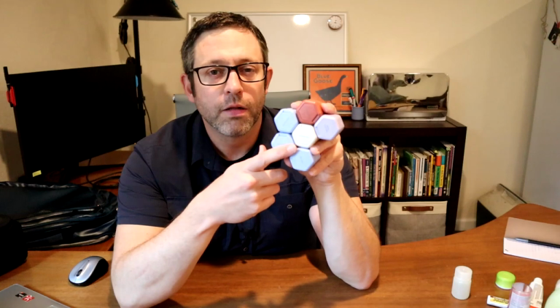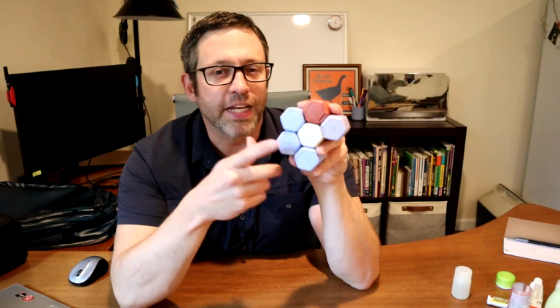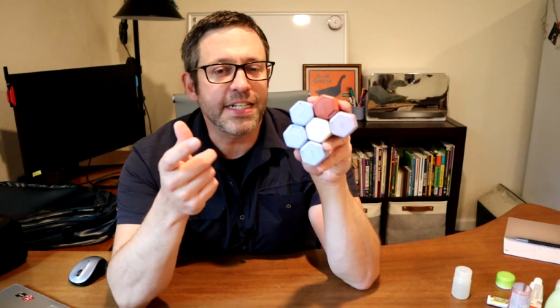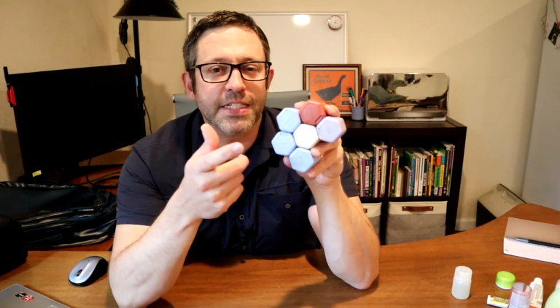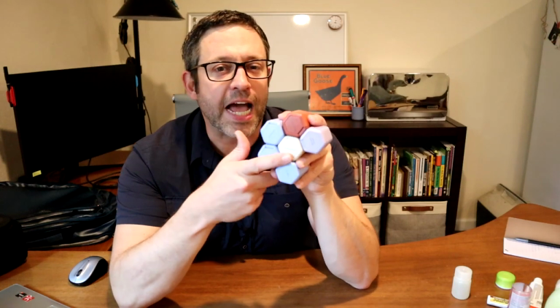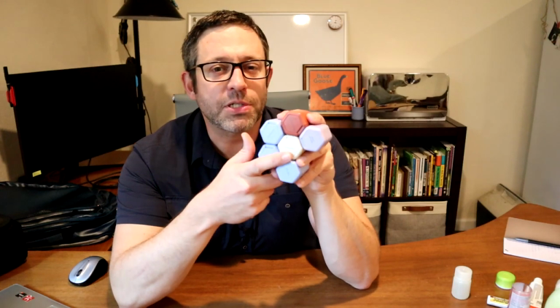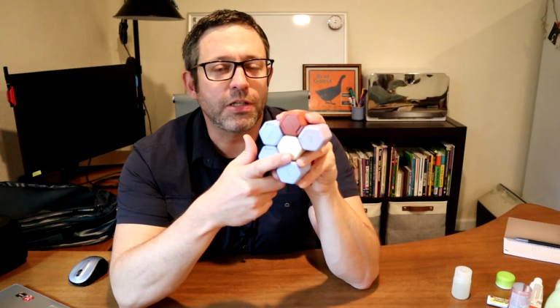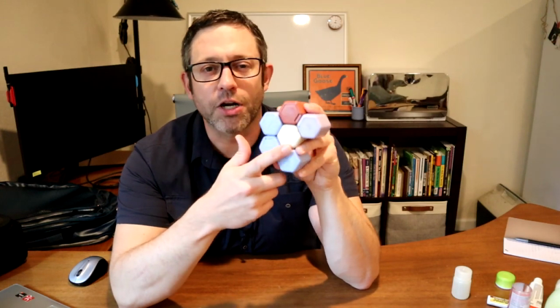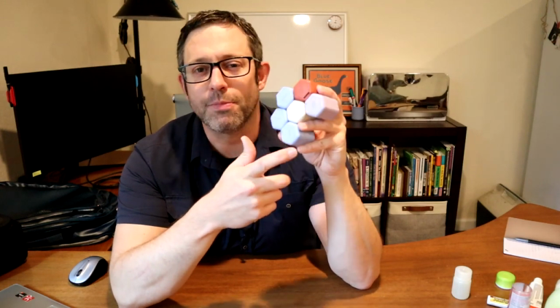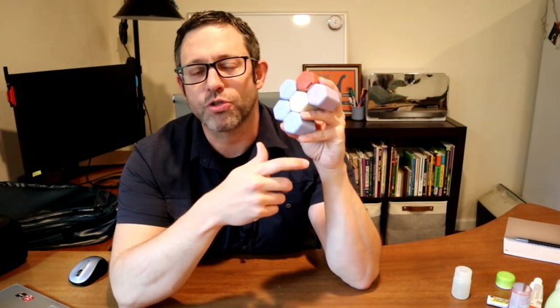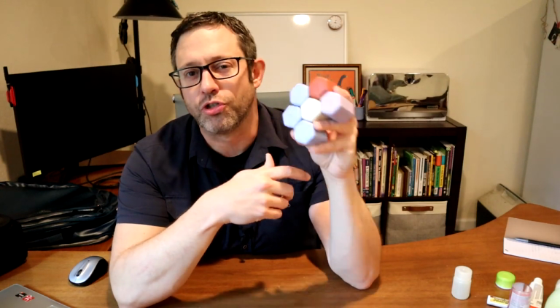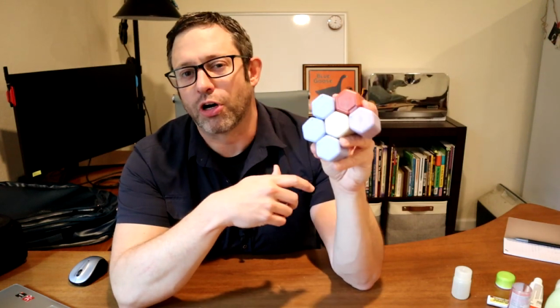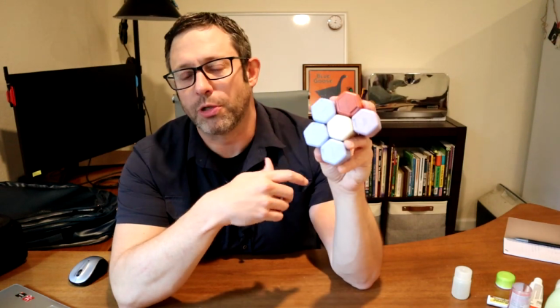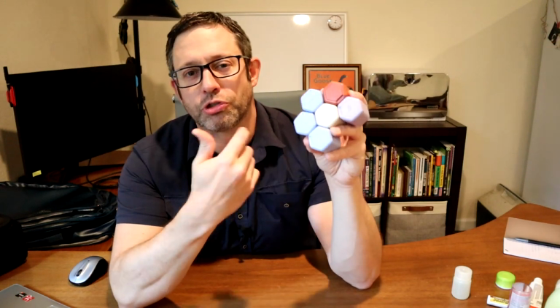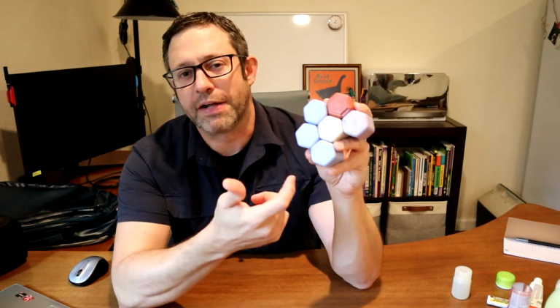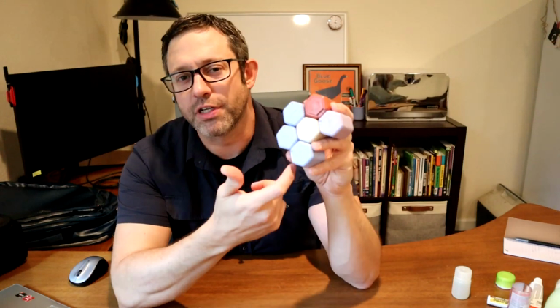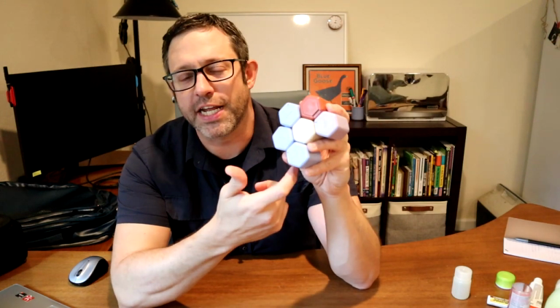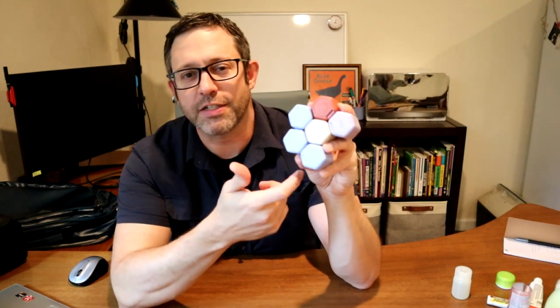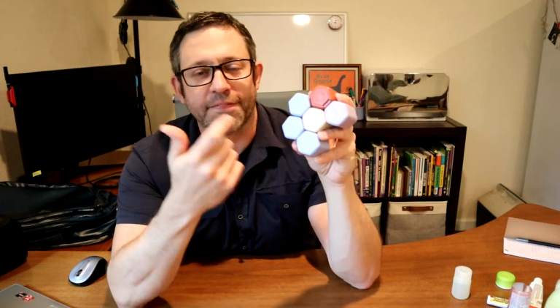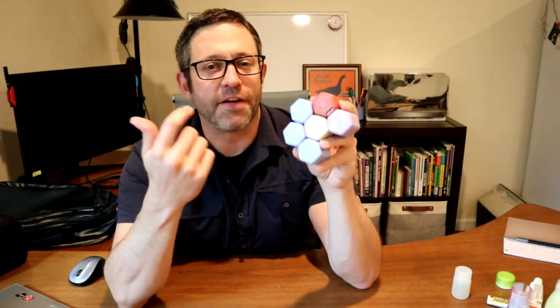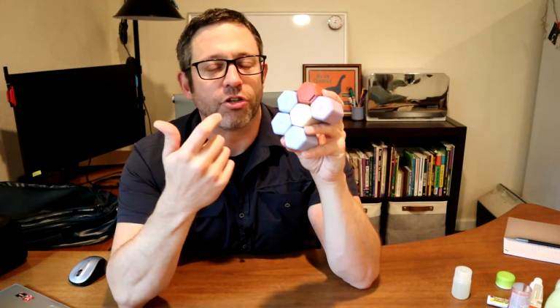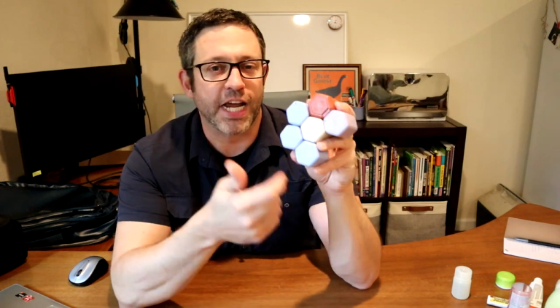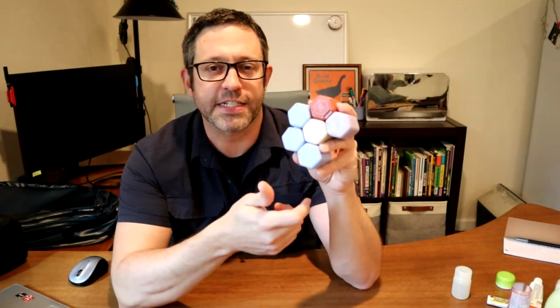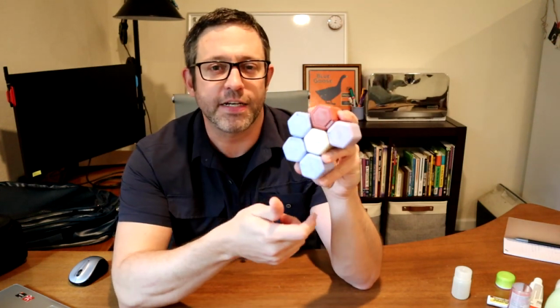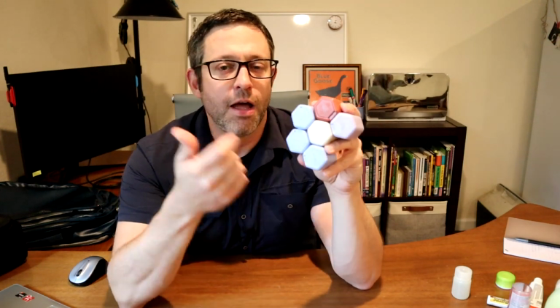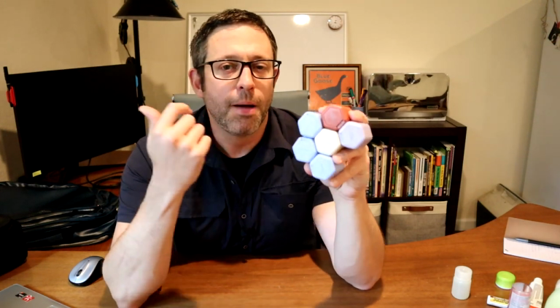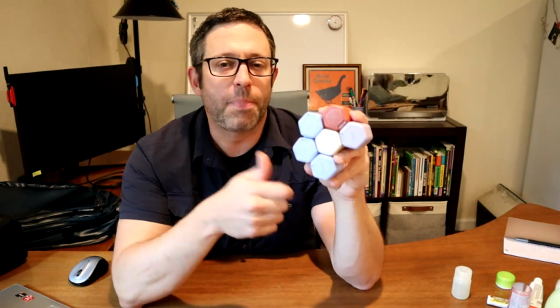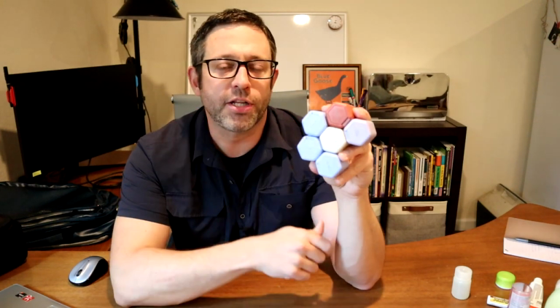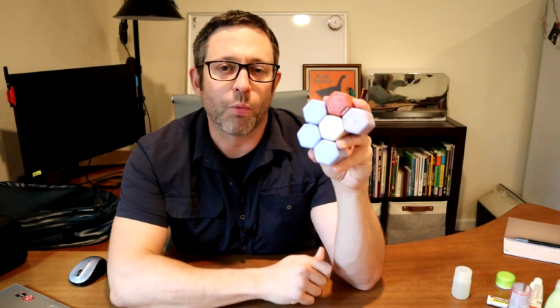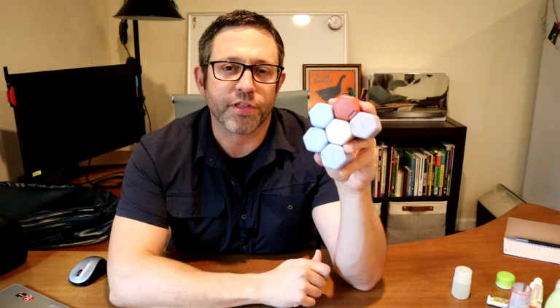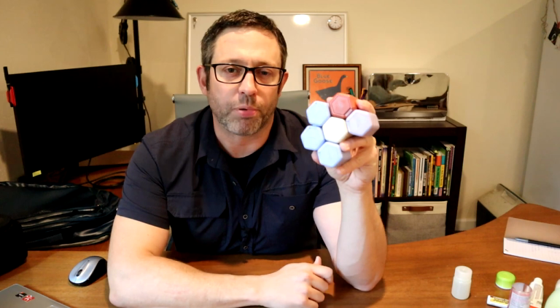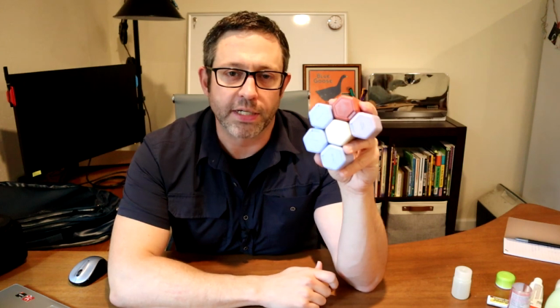The Cadence capsules are the most durable travel containers I've ever tested, but are they worth the price?